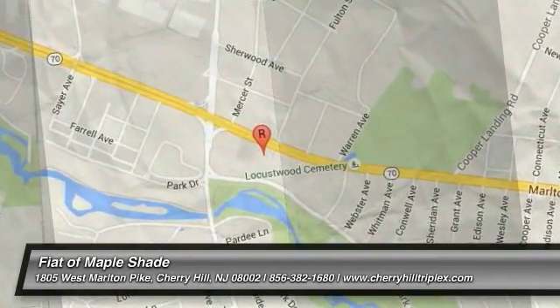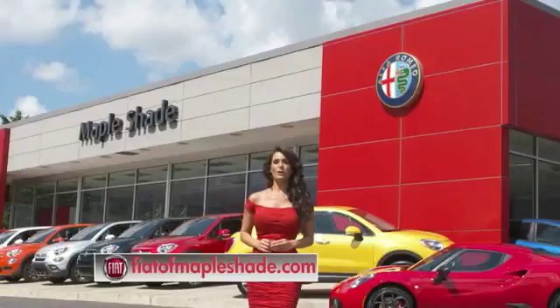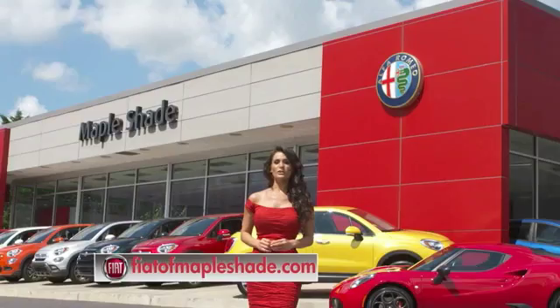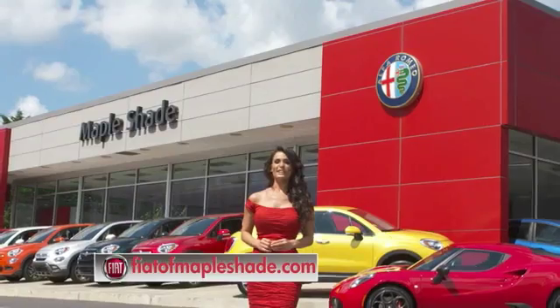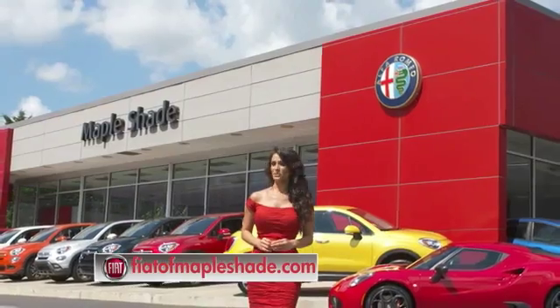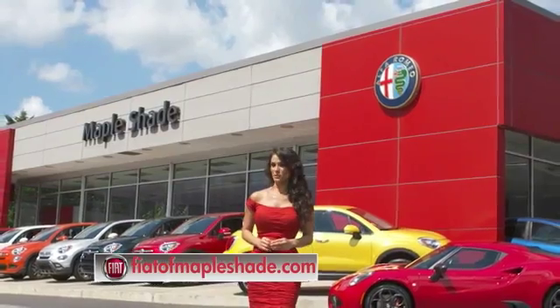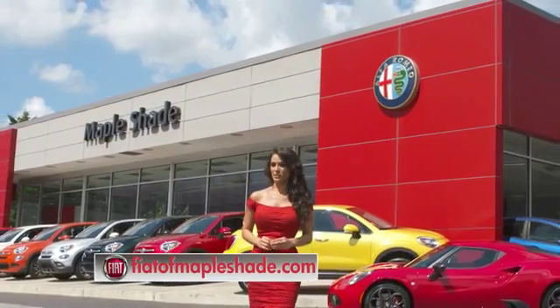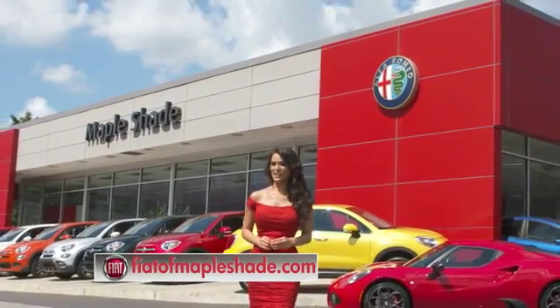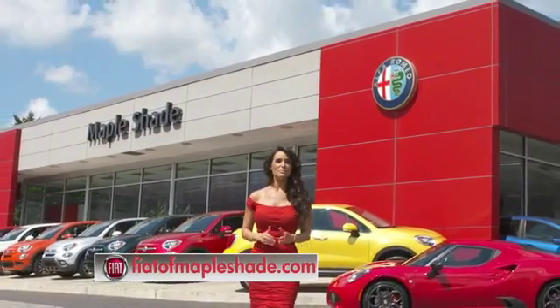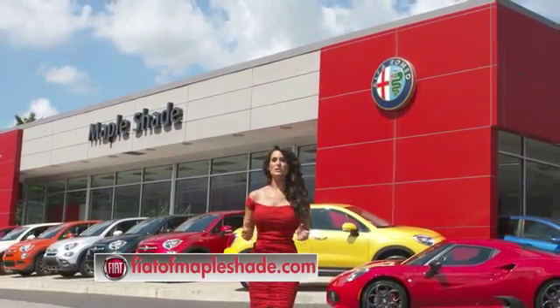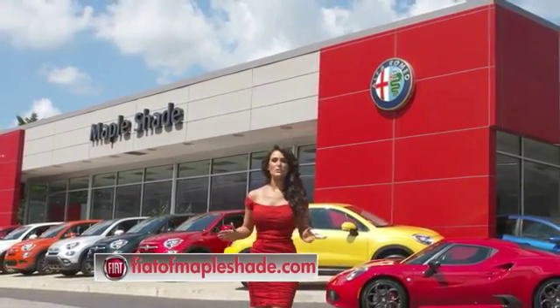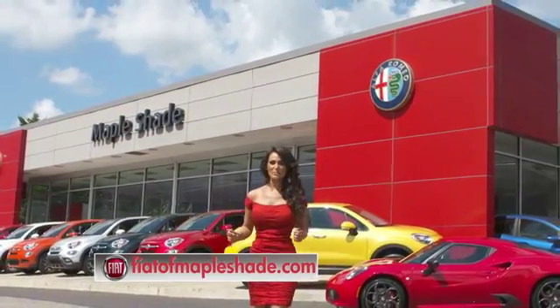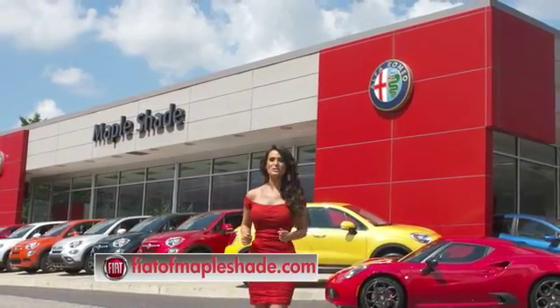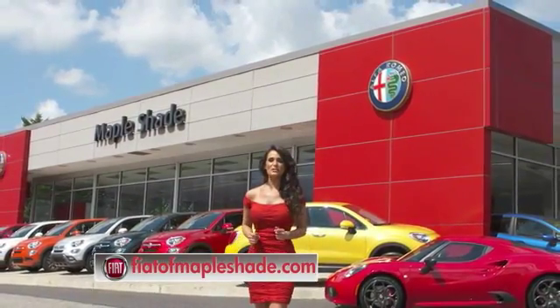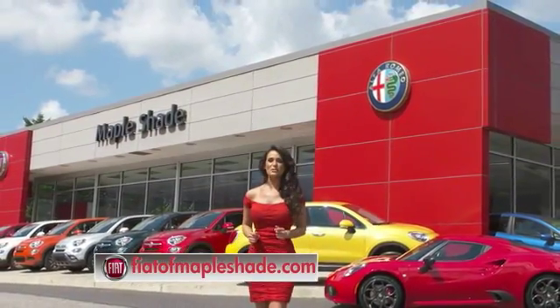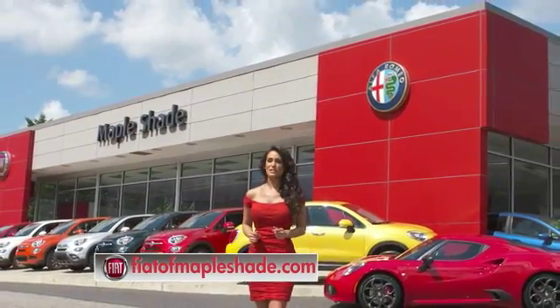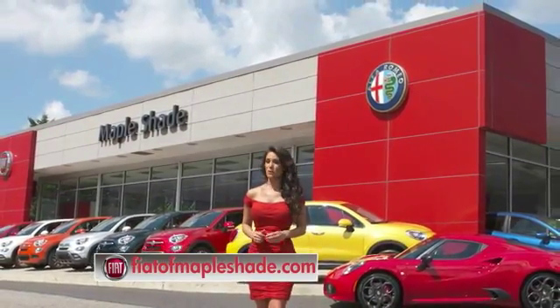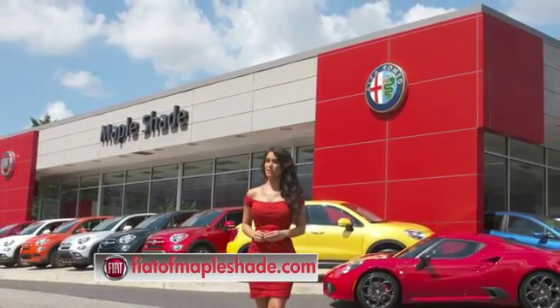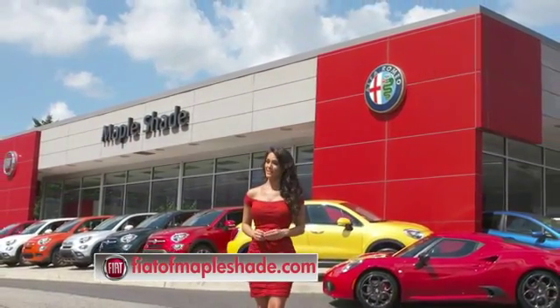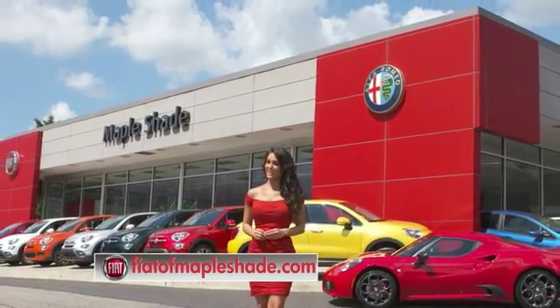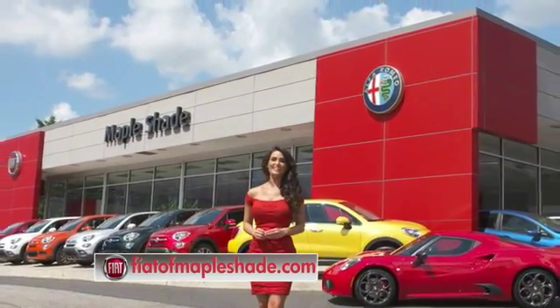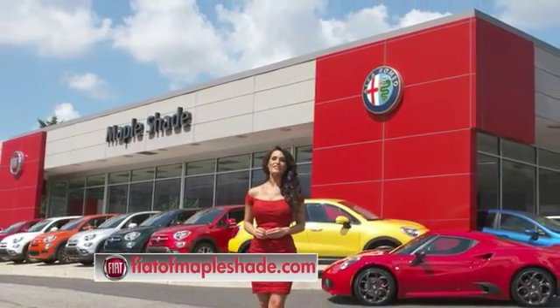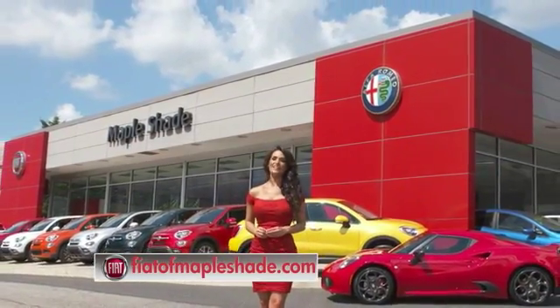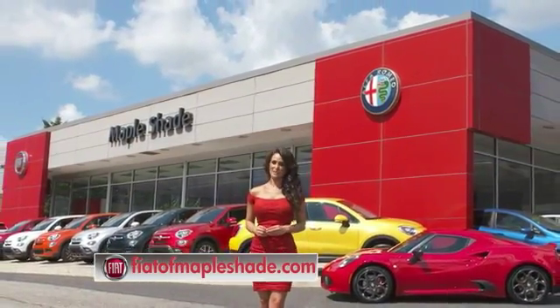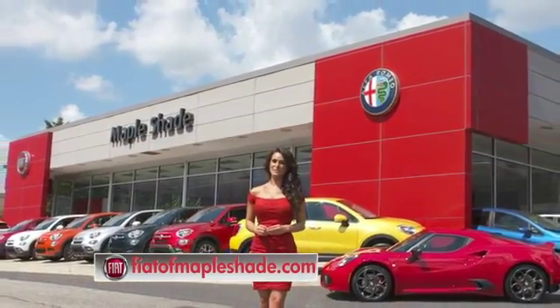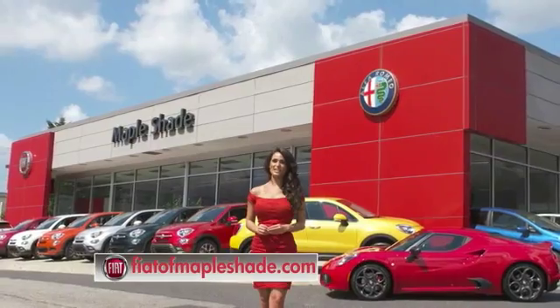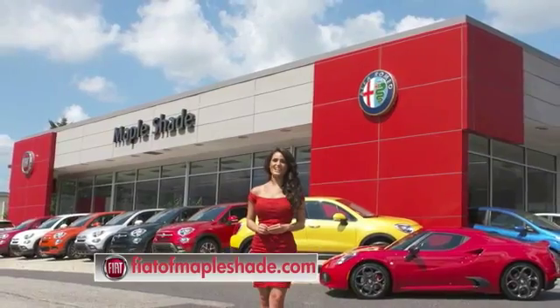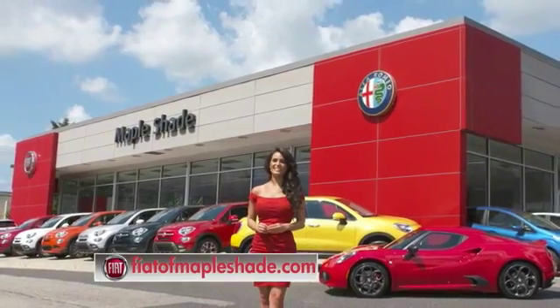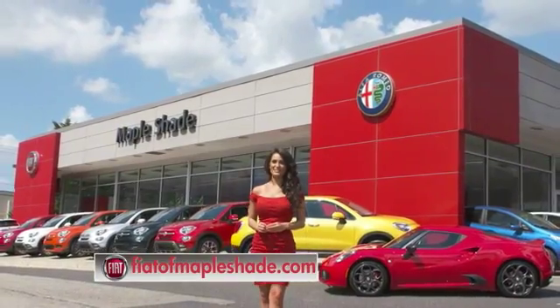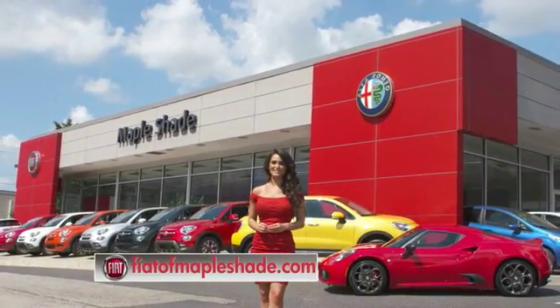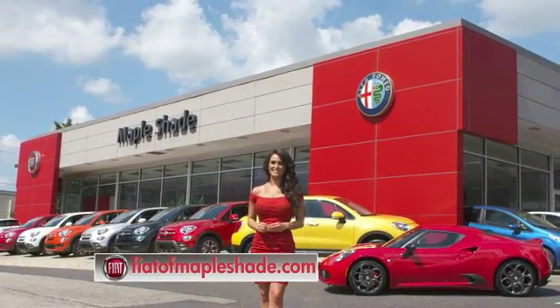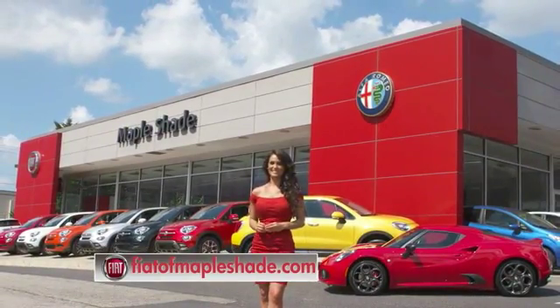We're located on Route 38 in beautiful Maple Shade, New Jersey, or online at fiatofmapleshade.com.